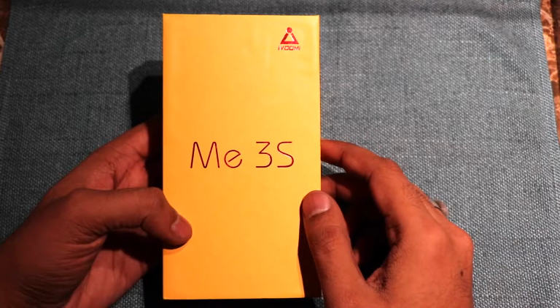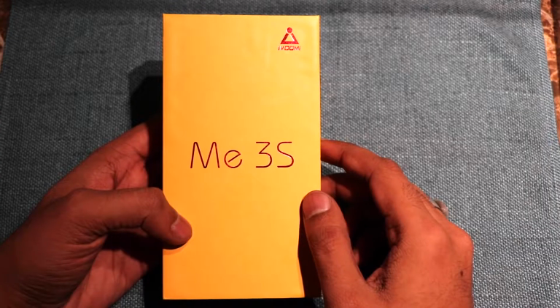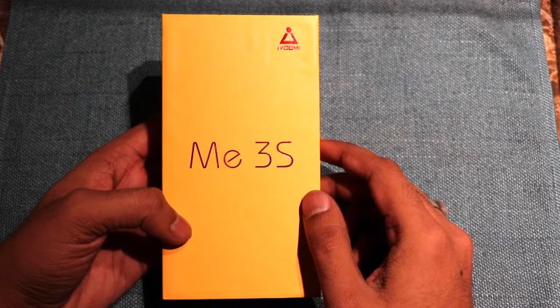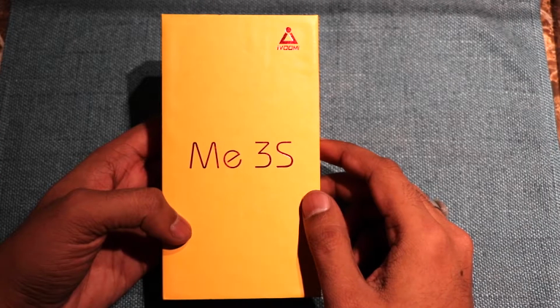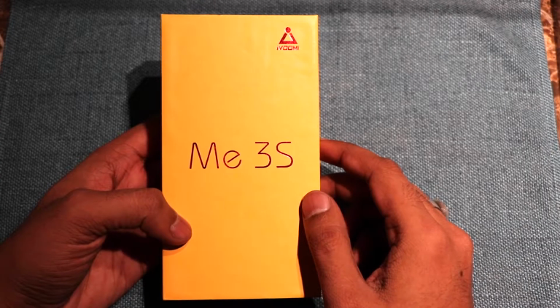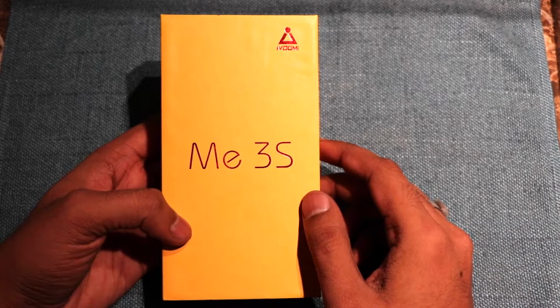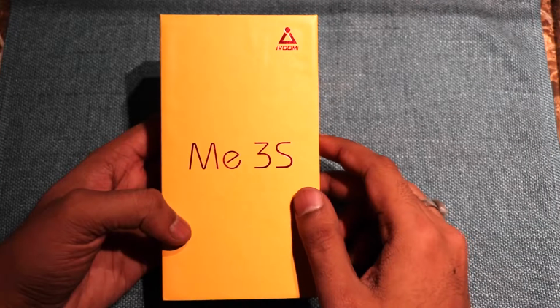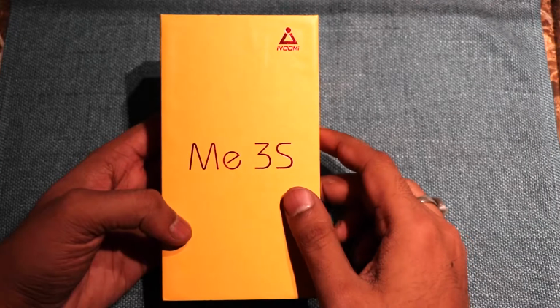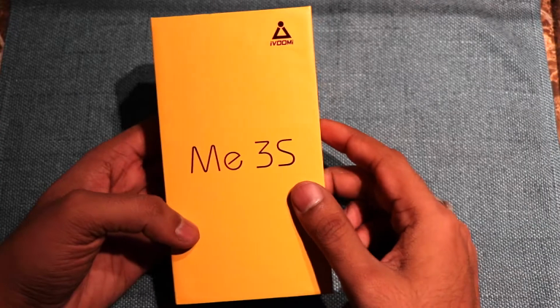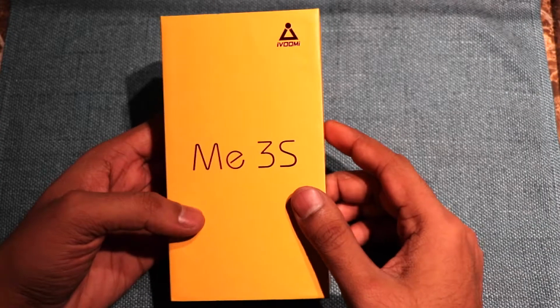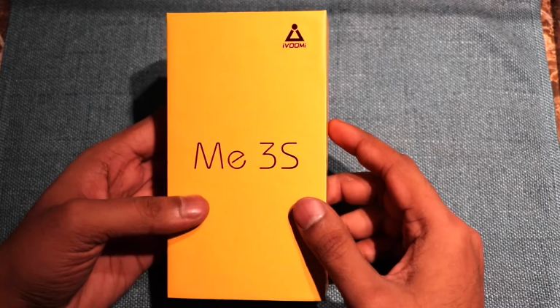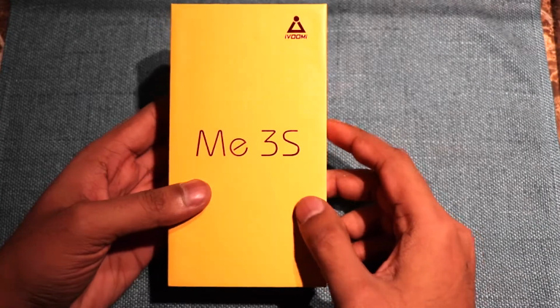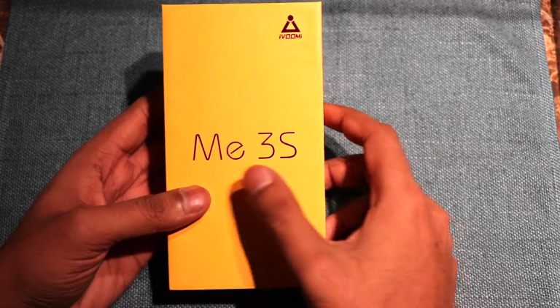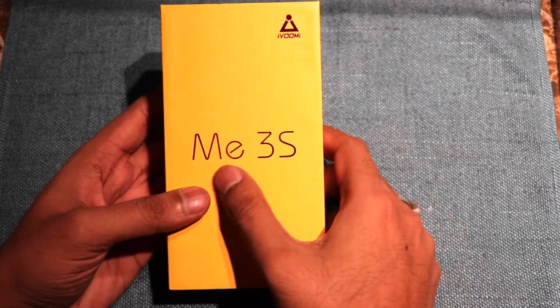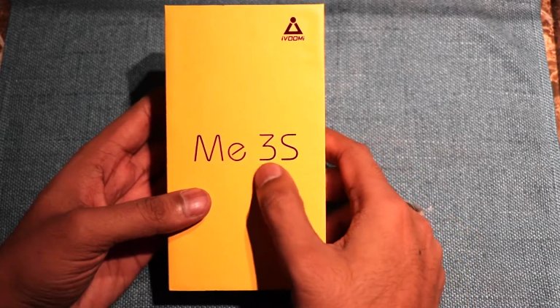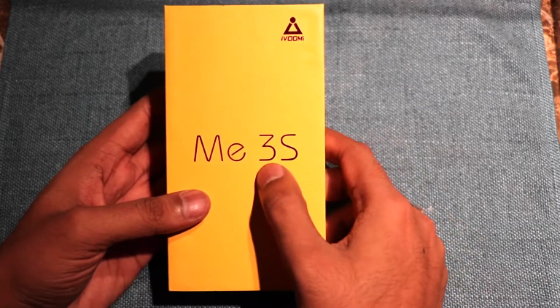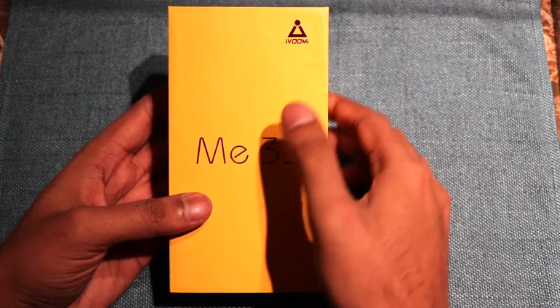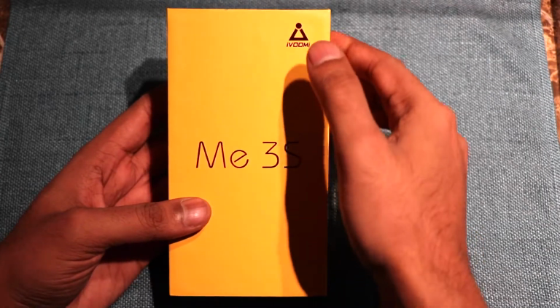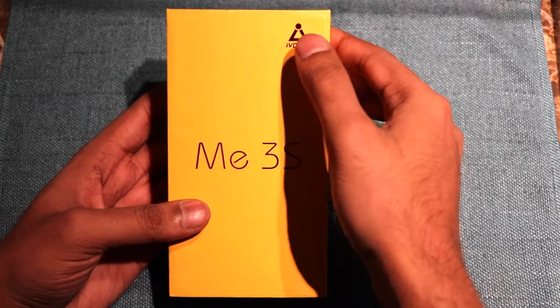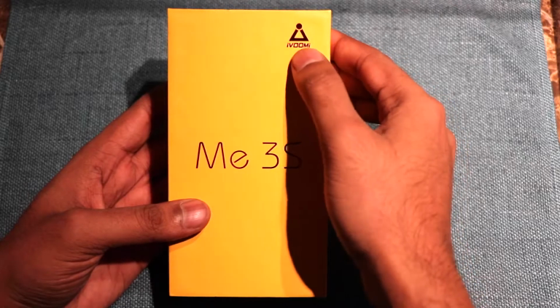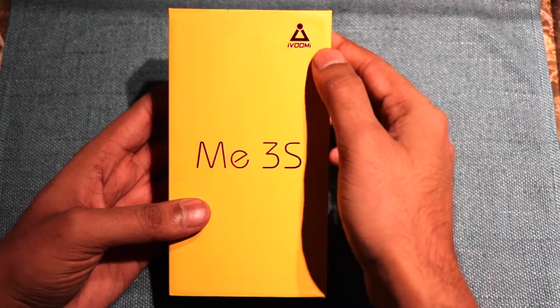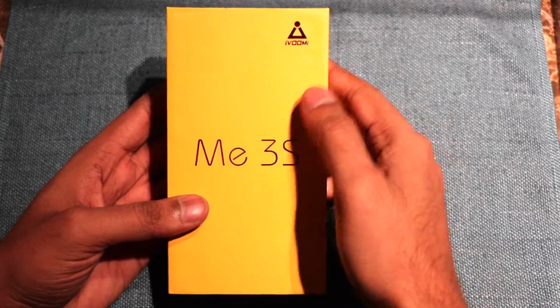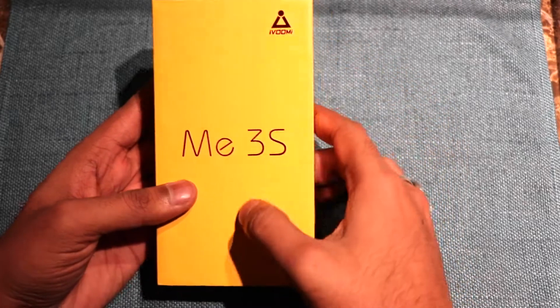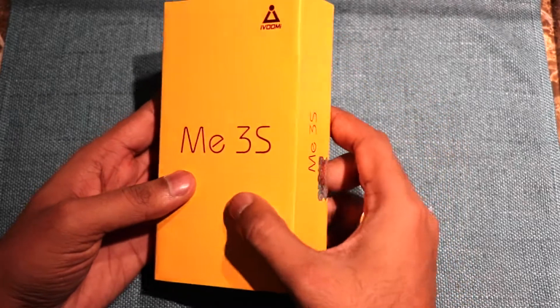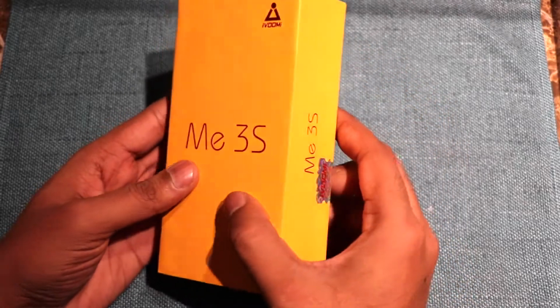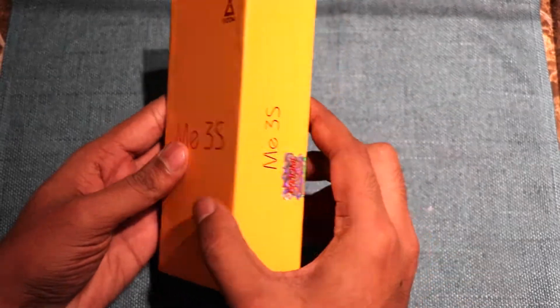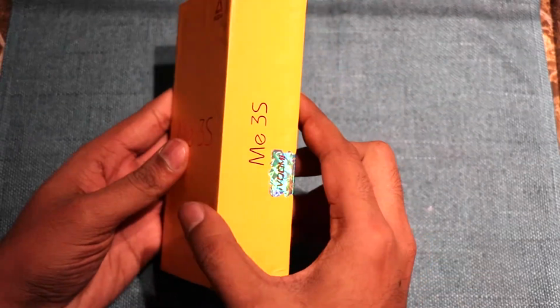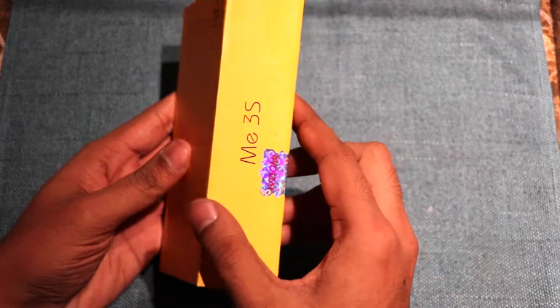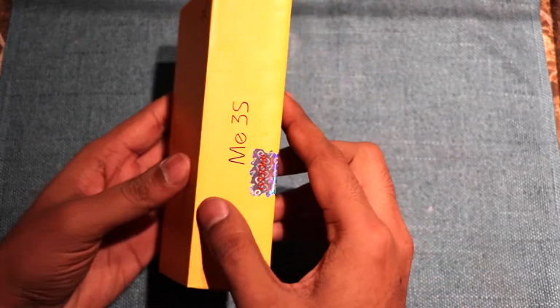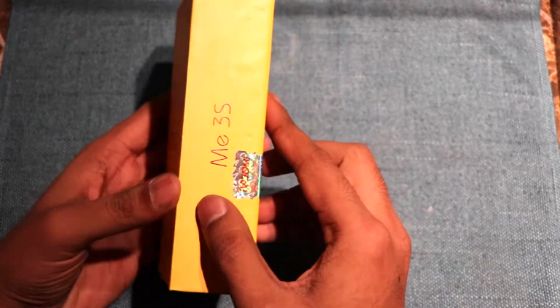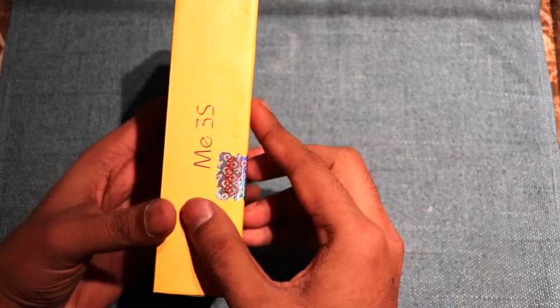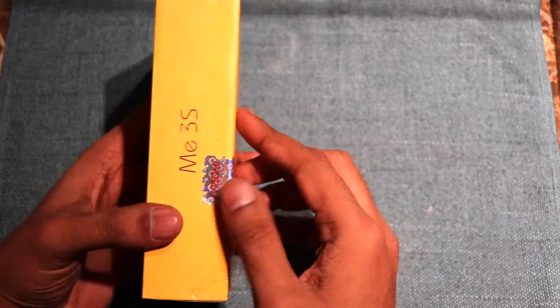Hi friends, this is TheRate IonMok and today we are with the new iWUMI Mi 3S Smartphone.